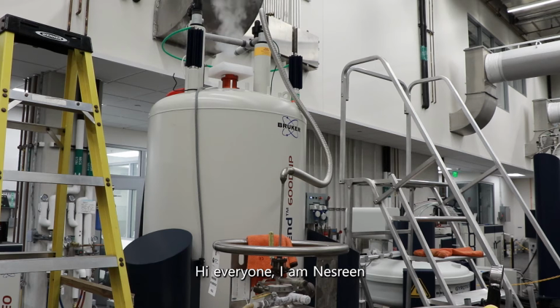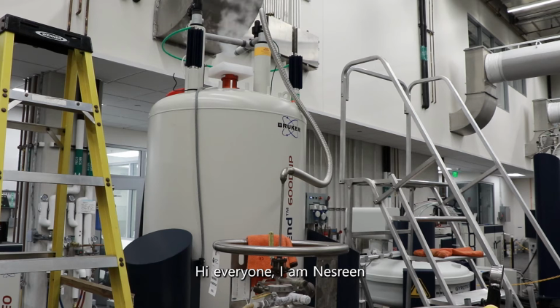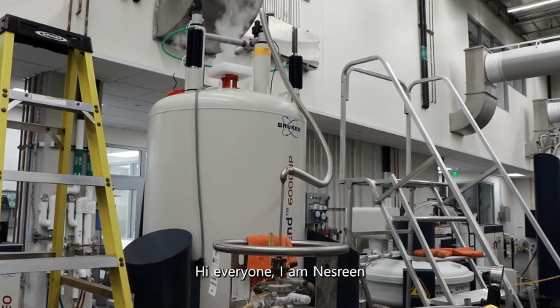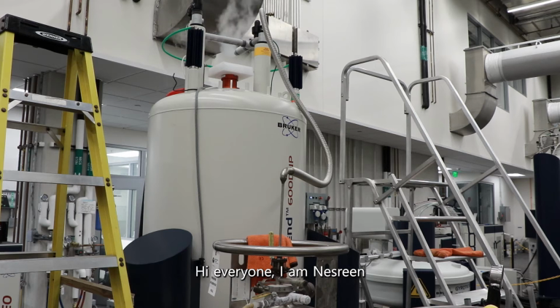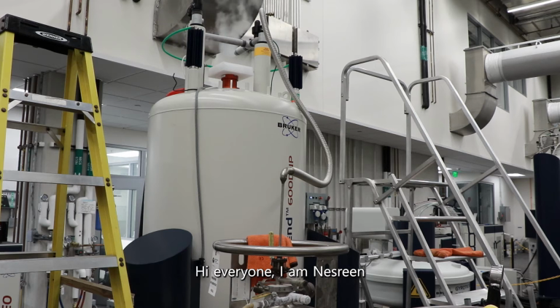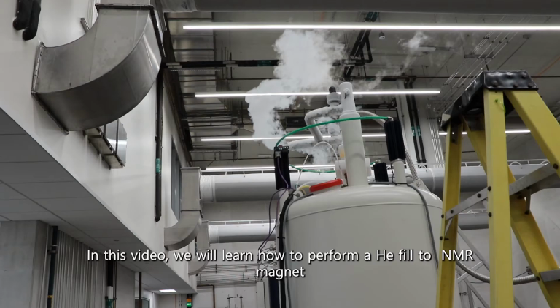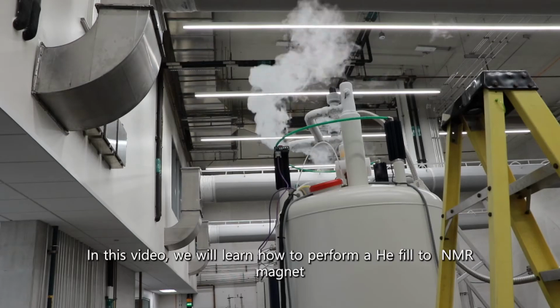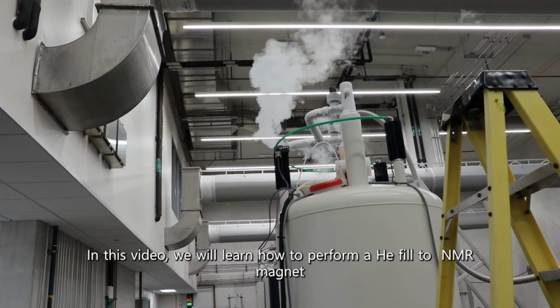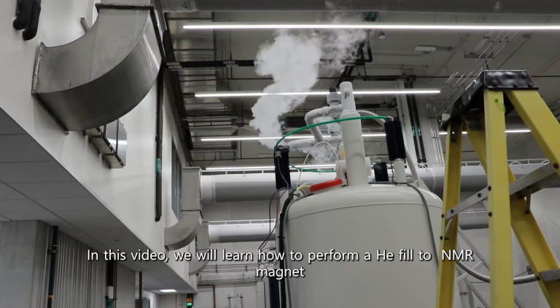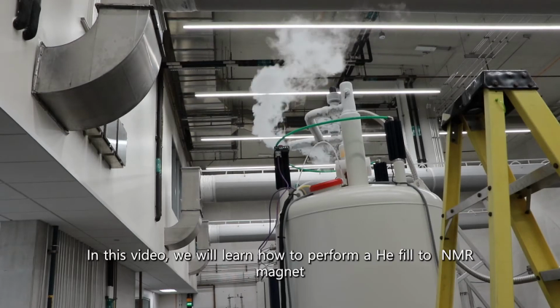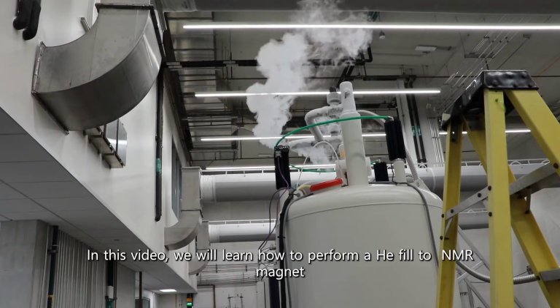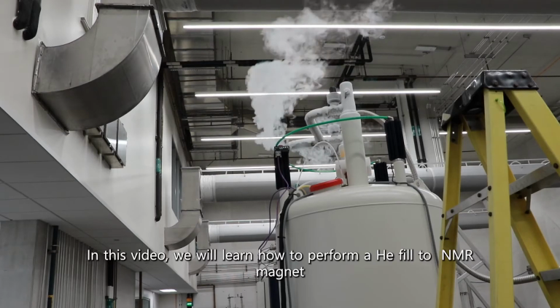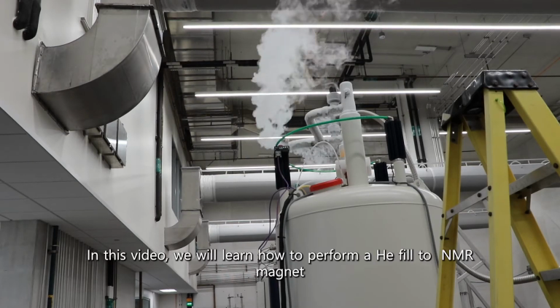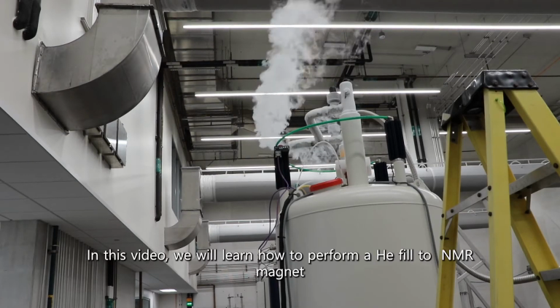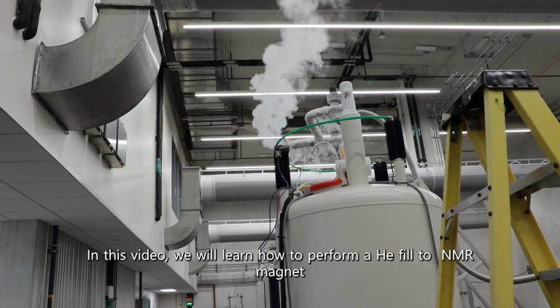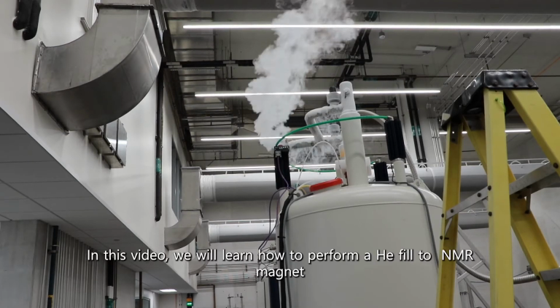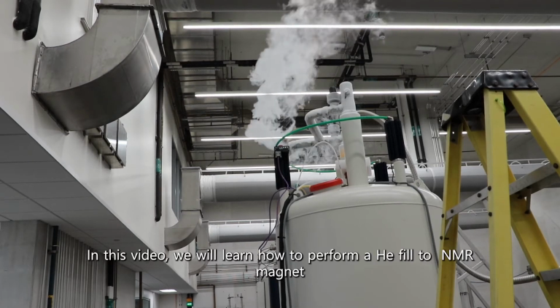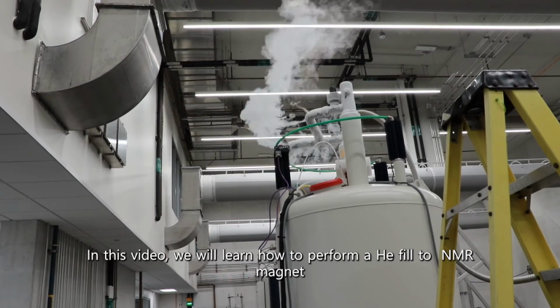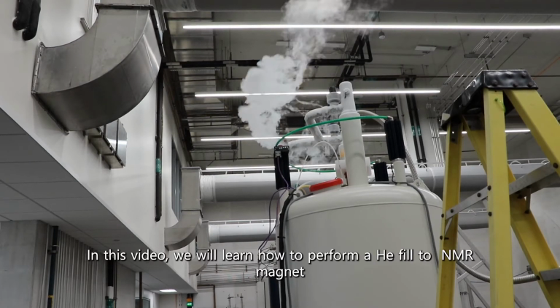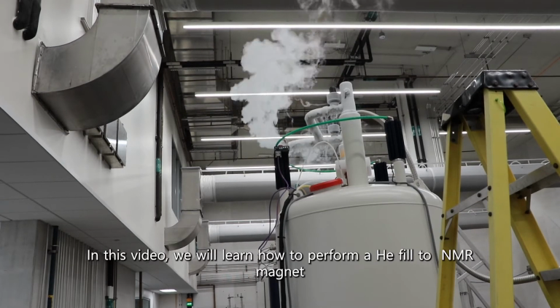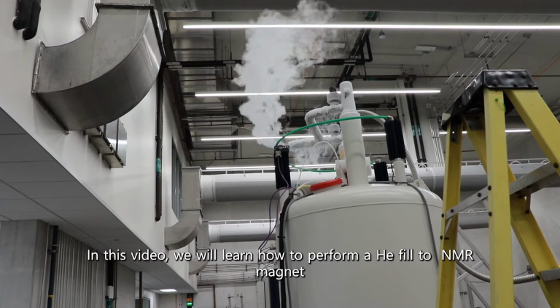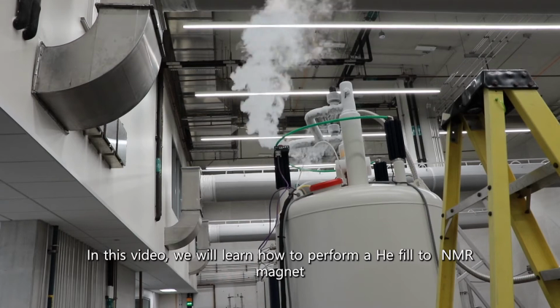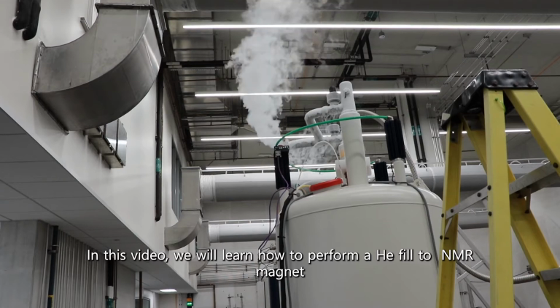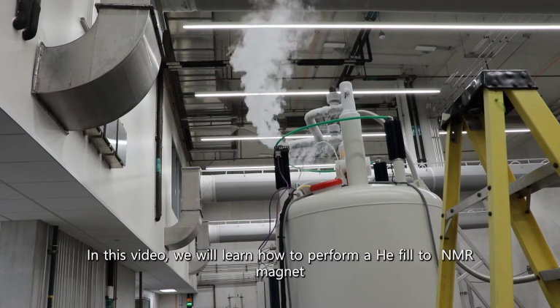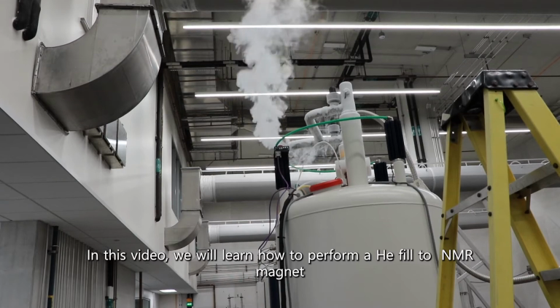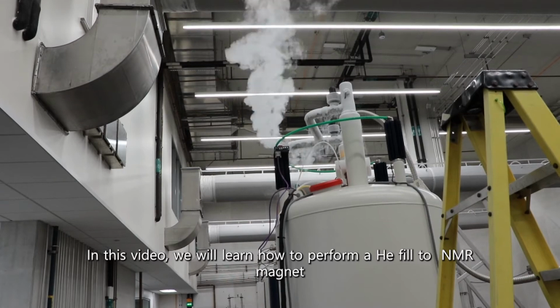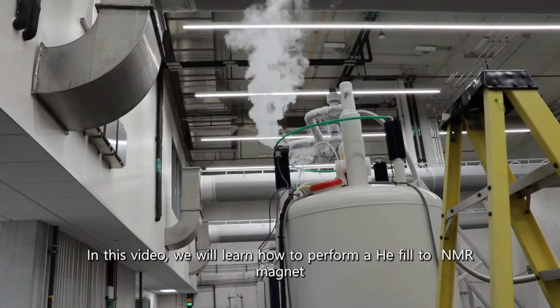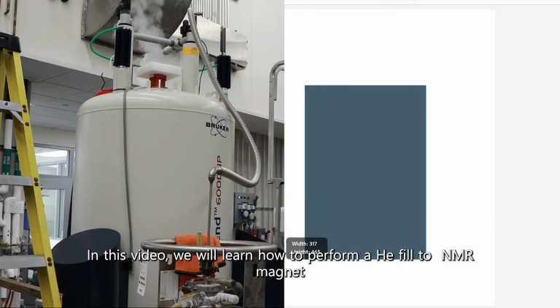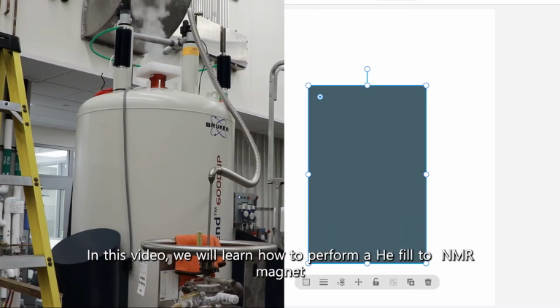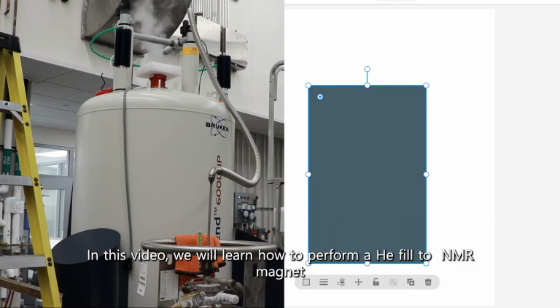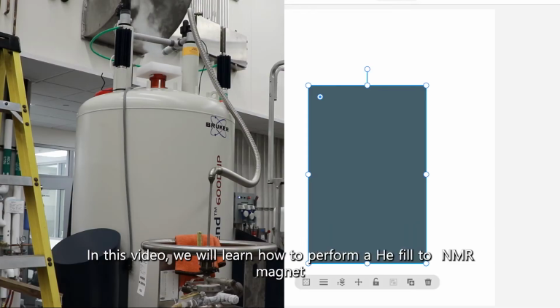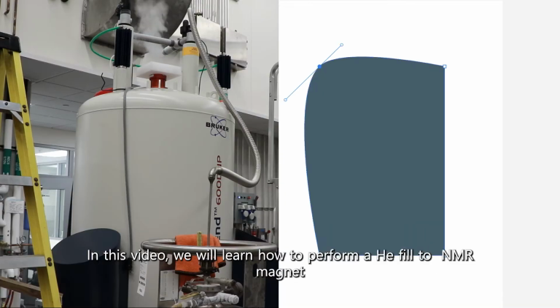Hi everyone, I am Nasreen. In this video, we will learn how to perform a helium fill to an NMR magnet.